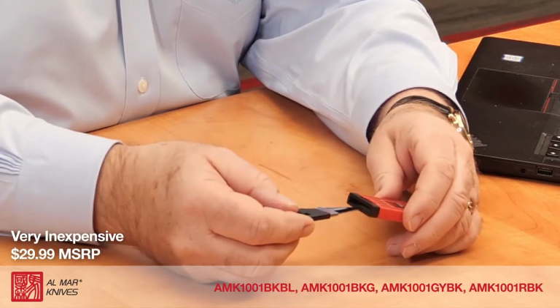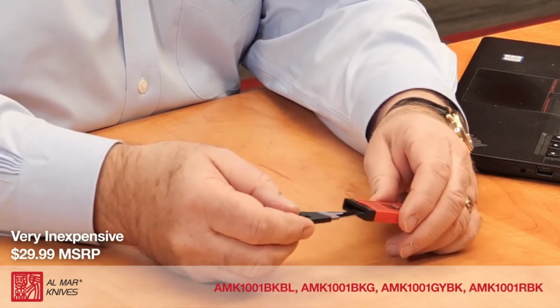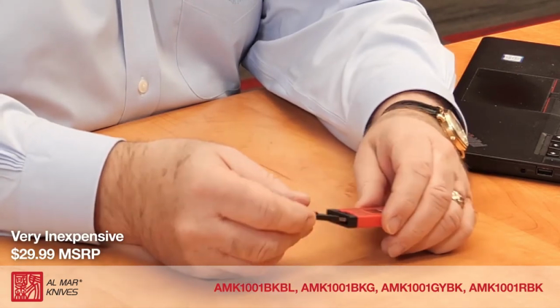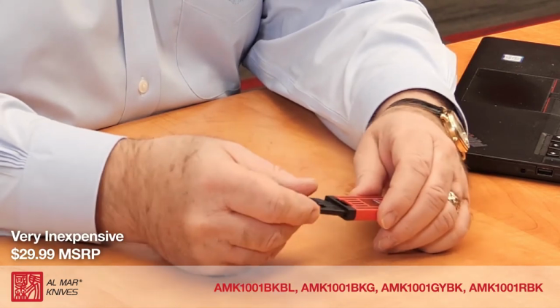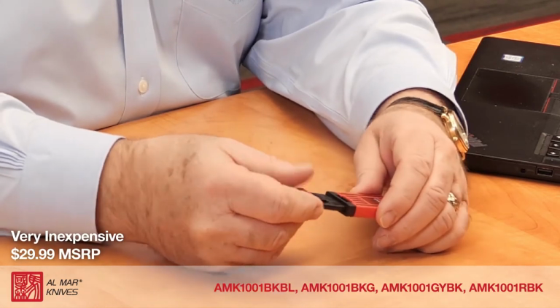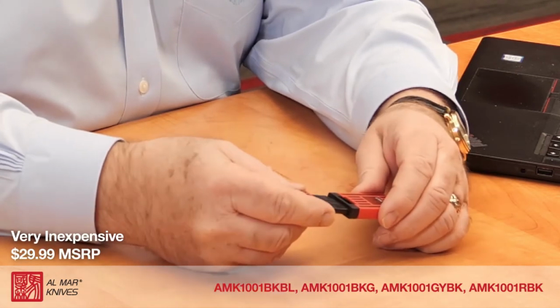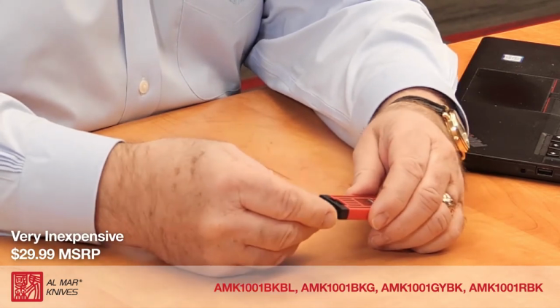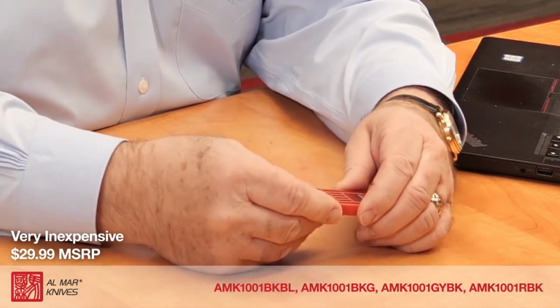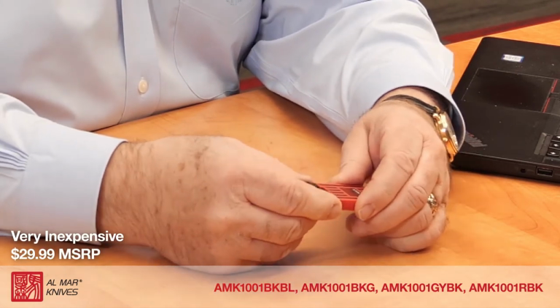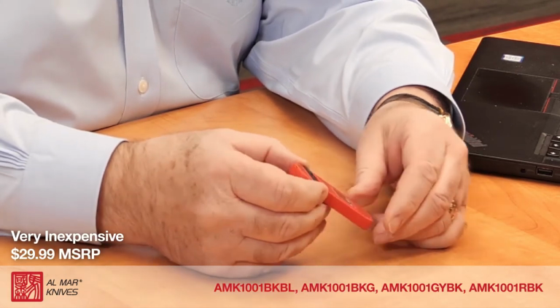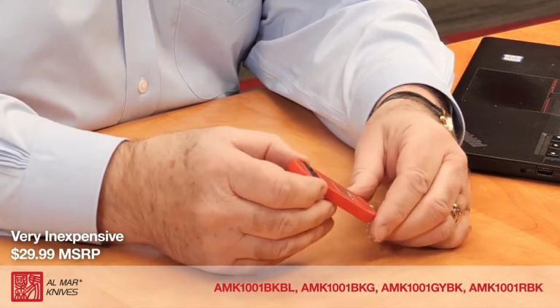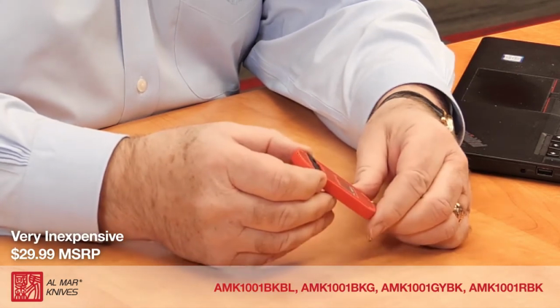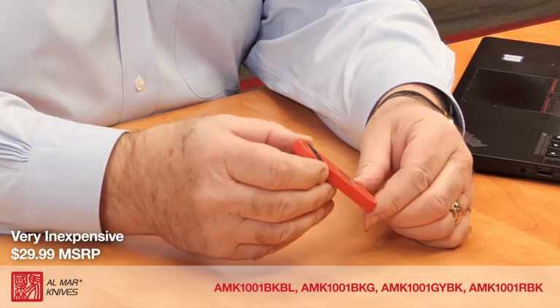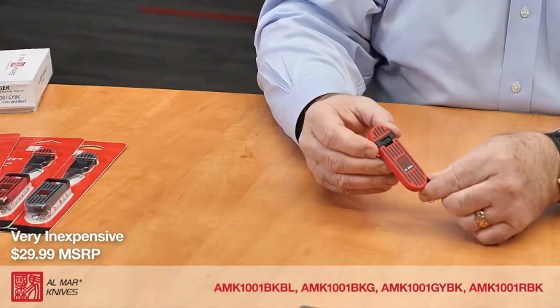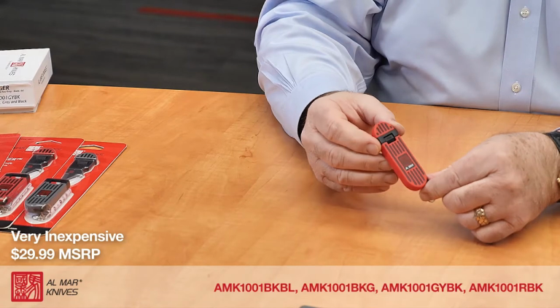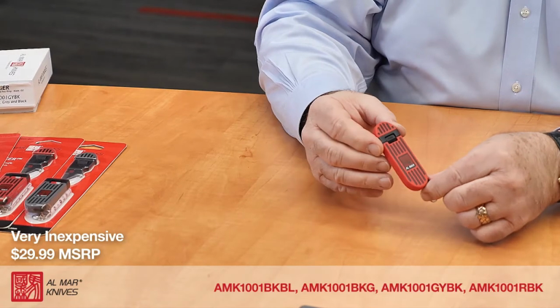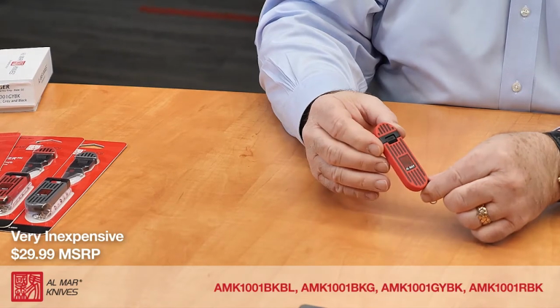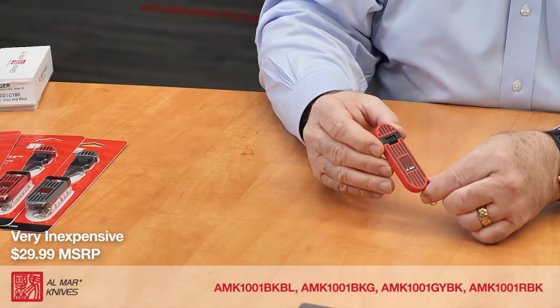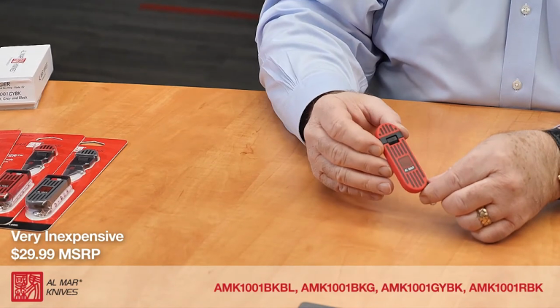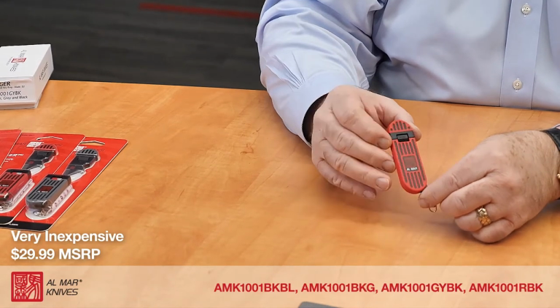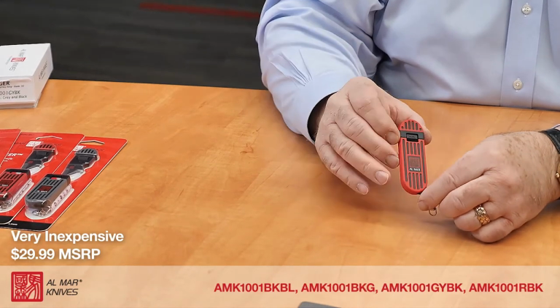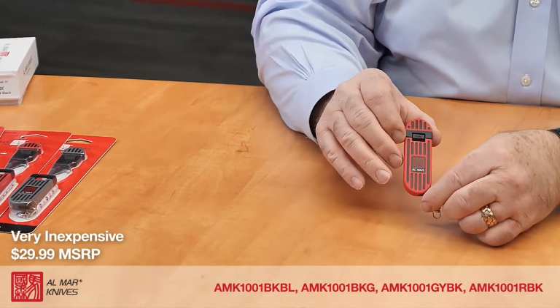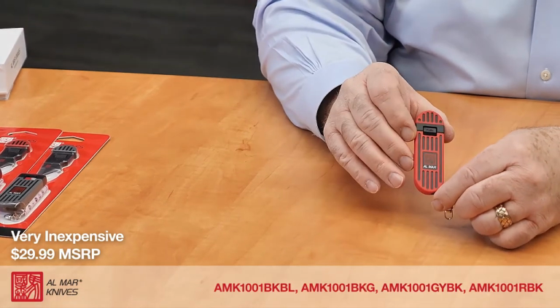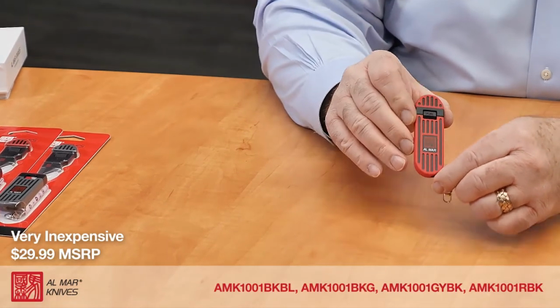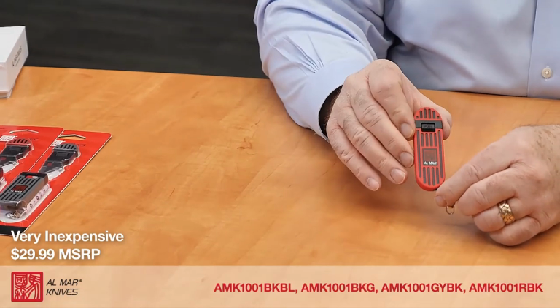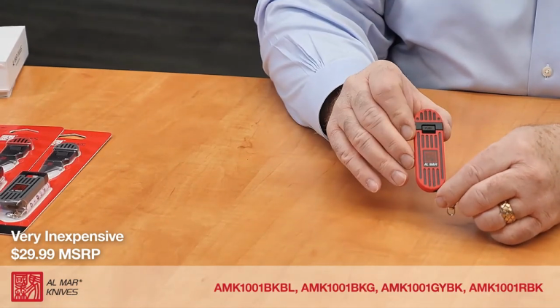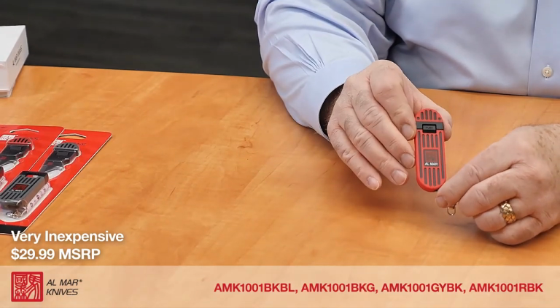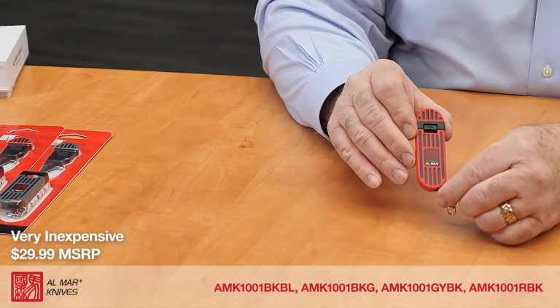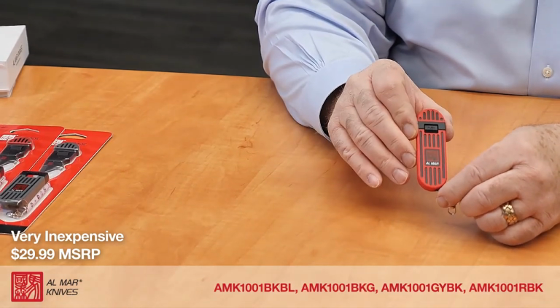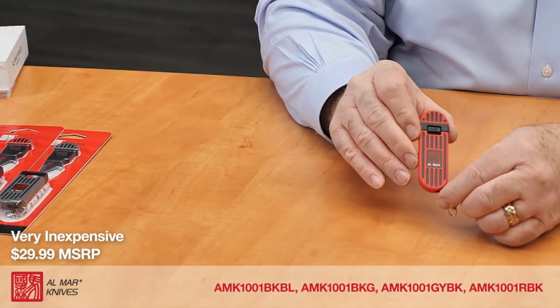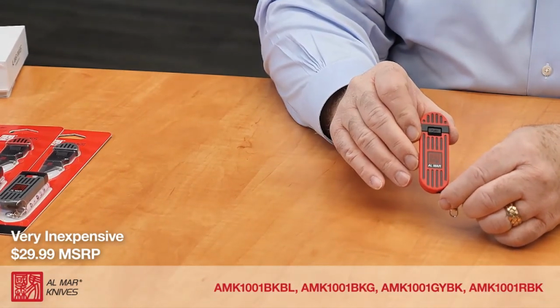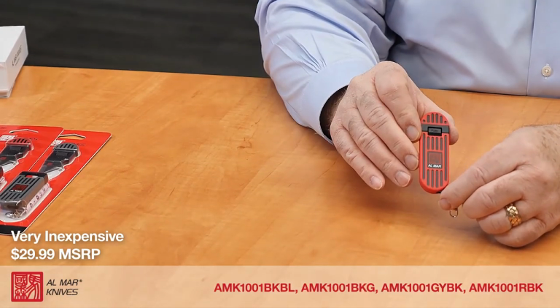Very inexpensive with a $29.99 MSRP. Affordable for everyone.